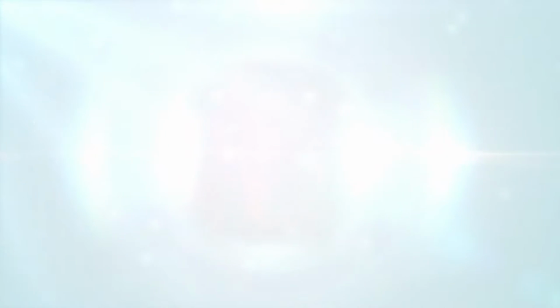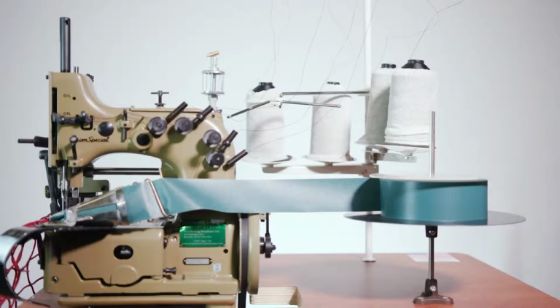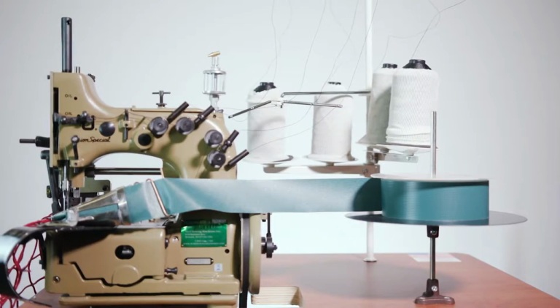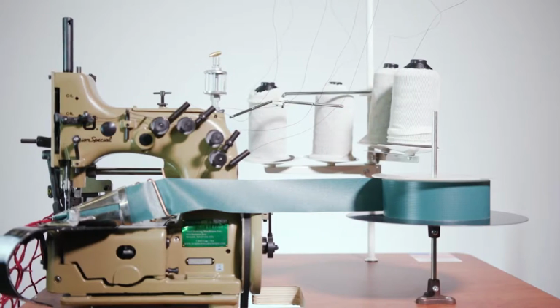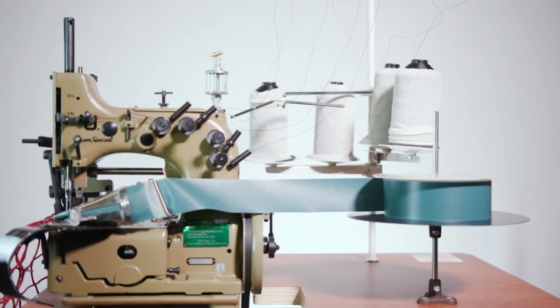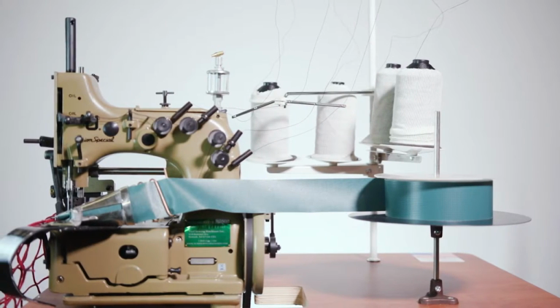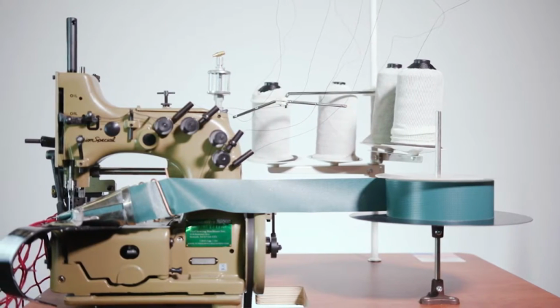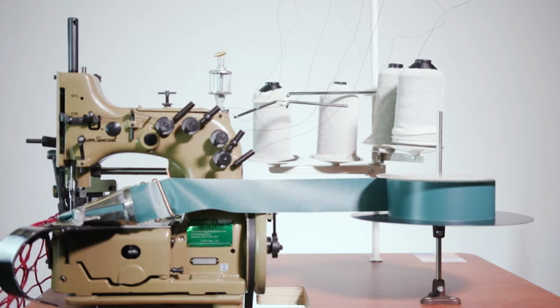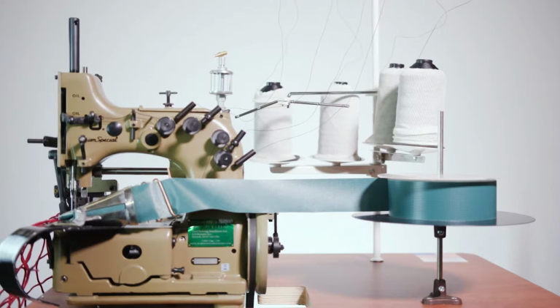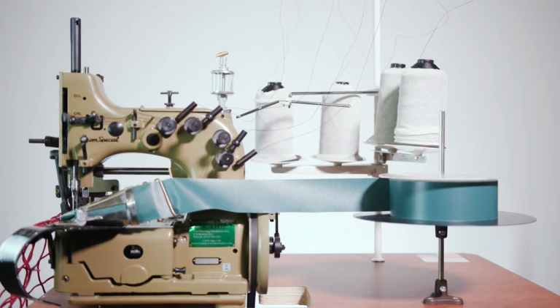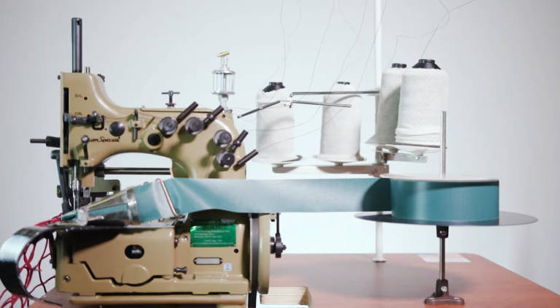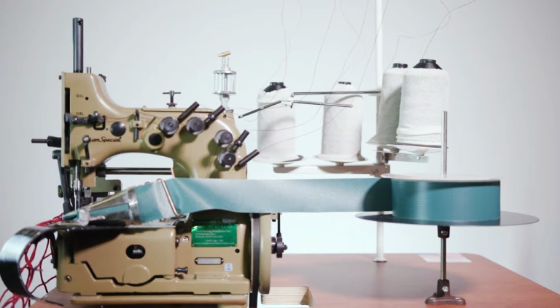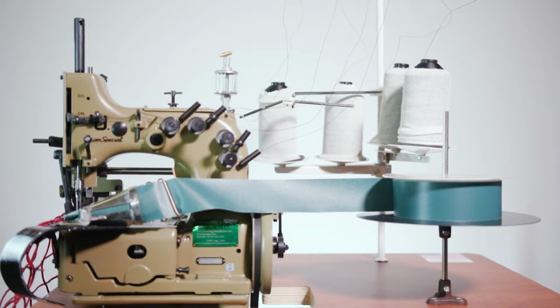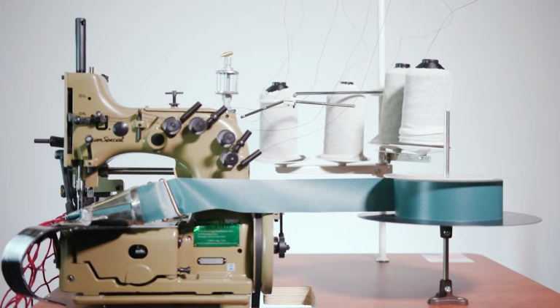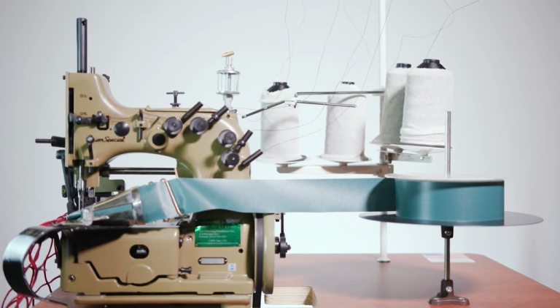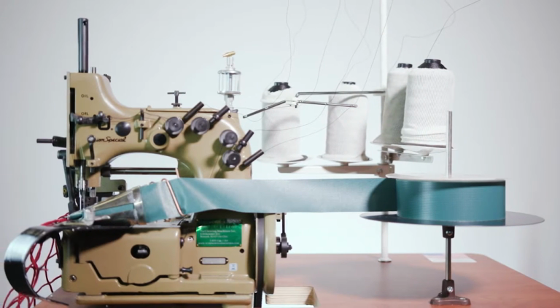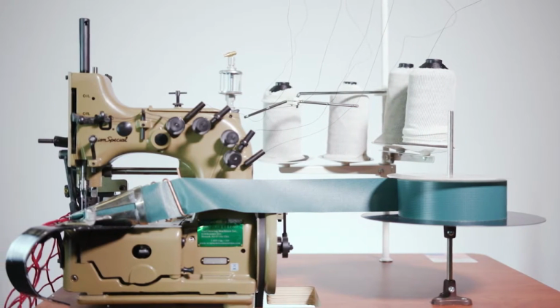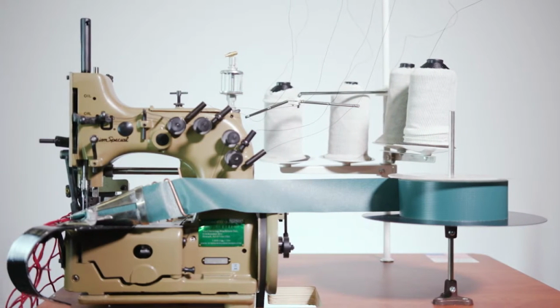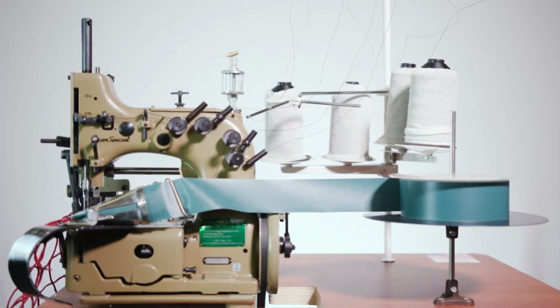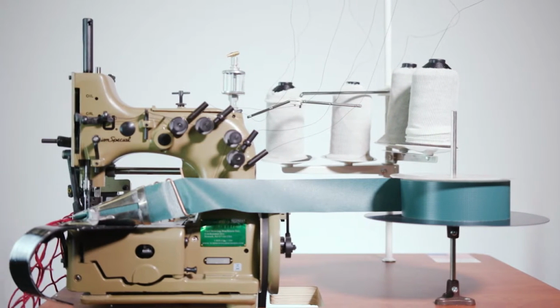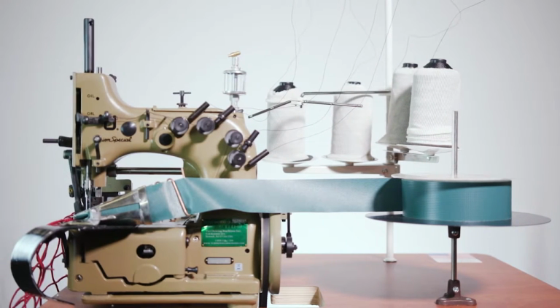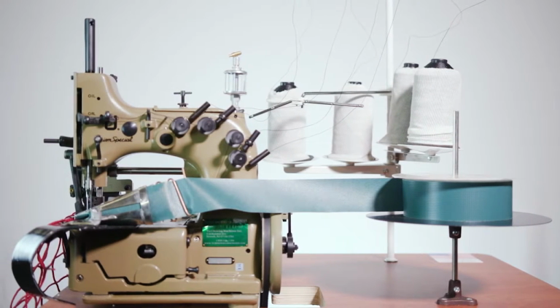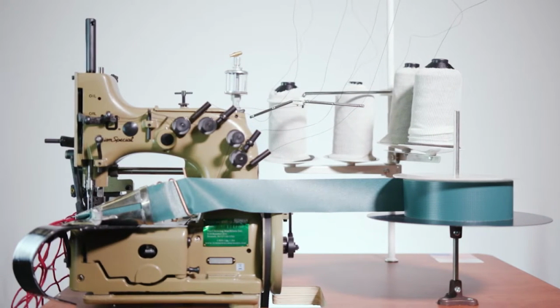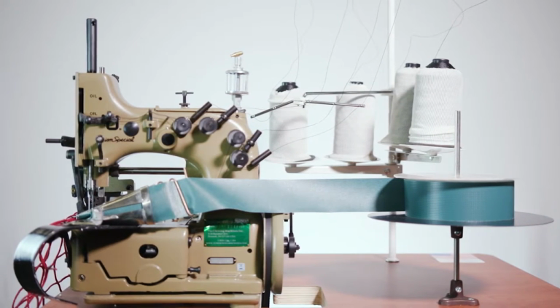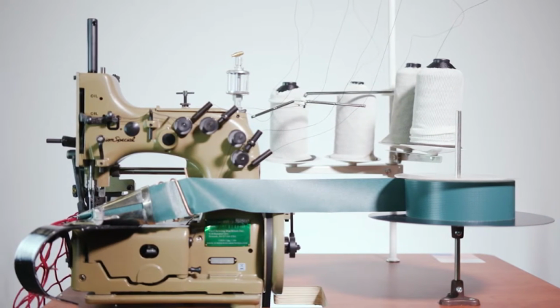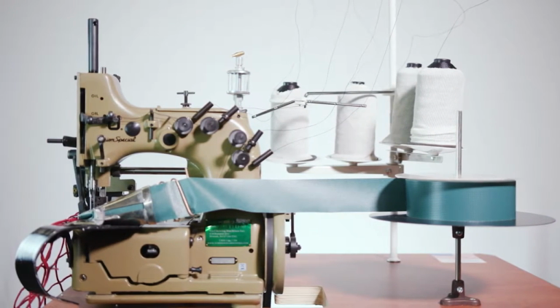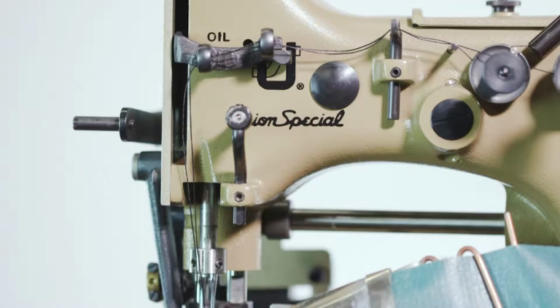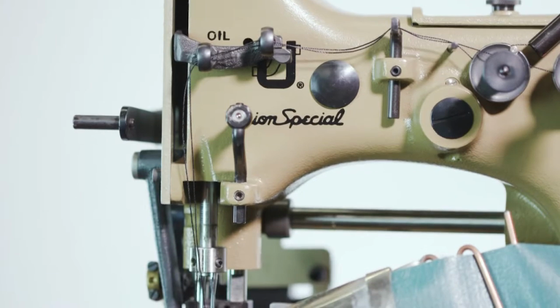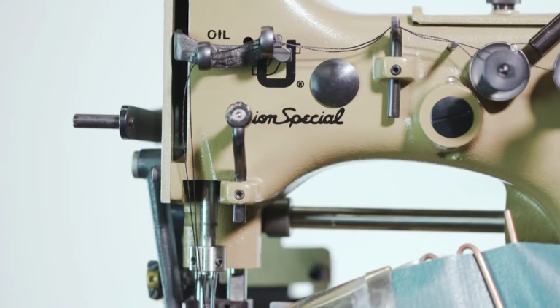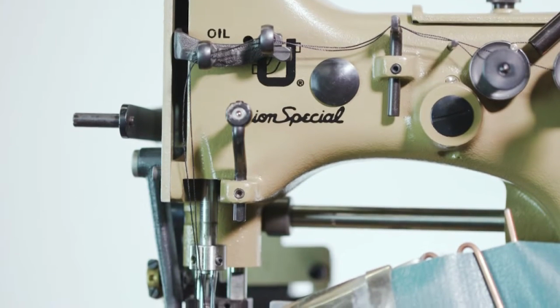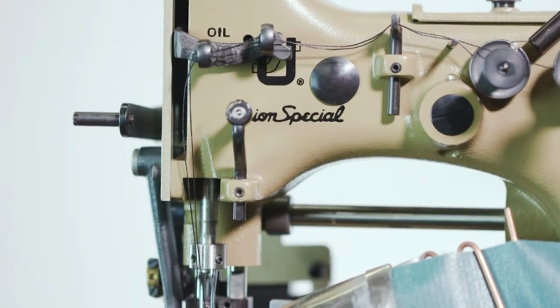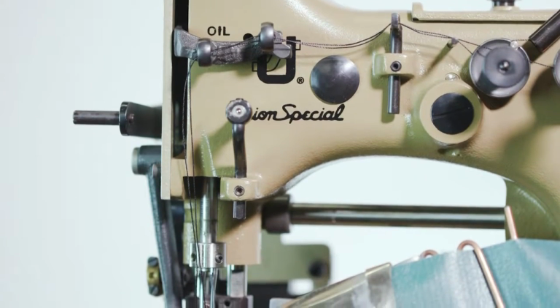Our extra heavy-duty 81200SN attaches the tape order of your choice to any net.